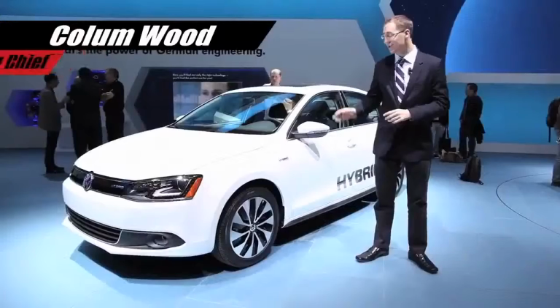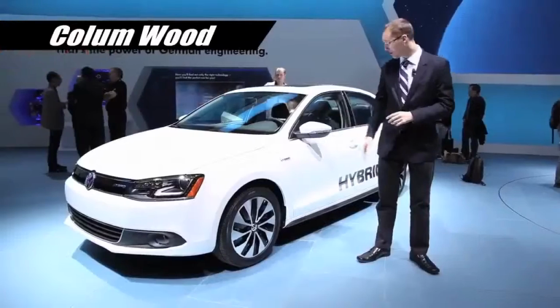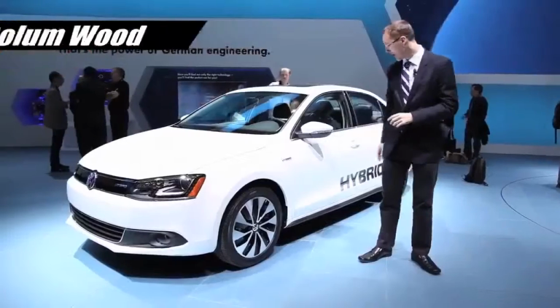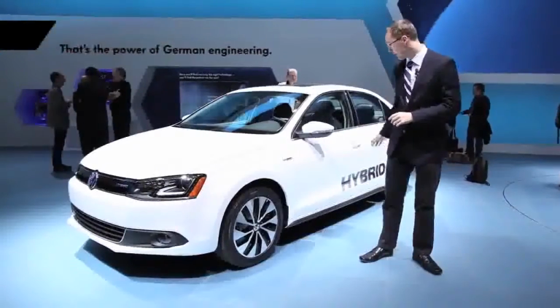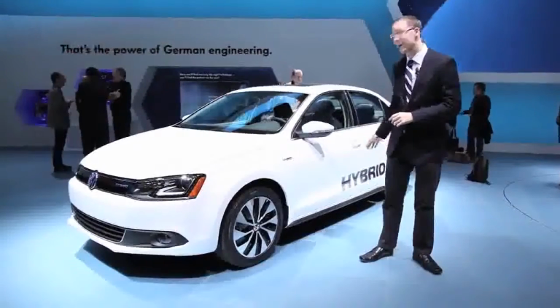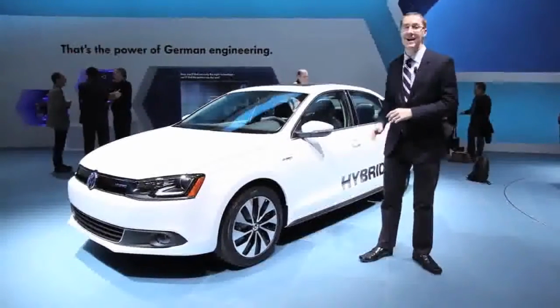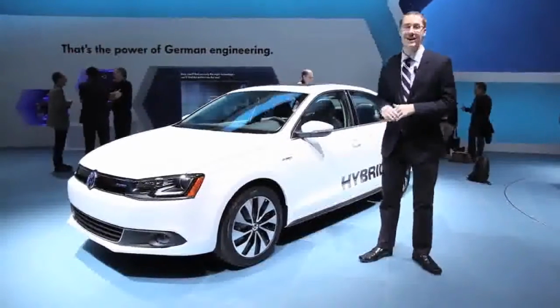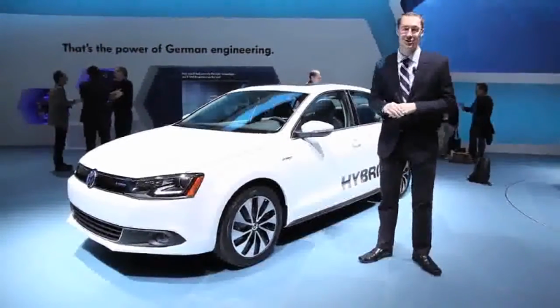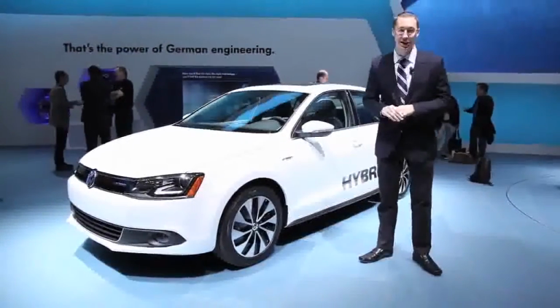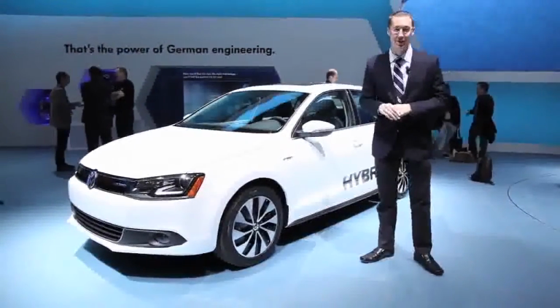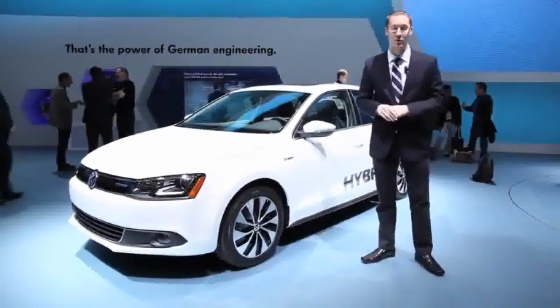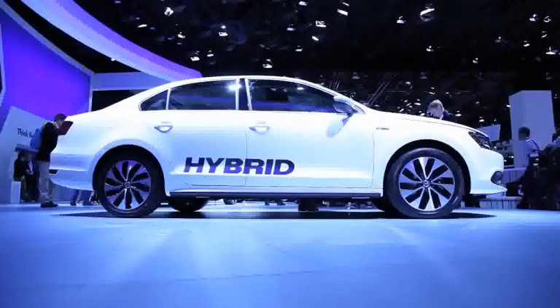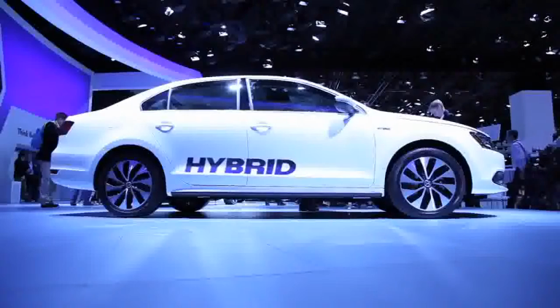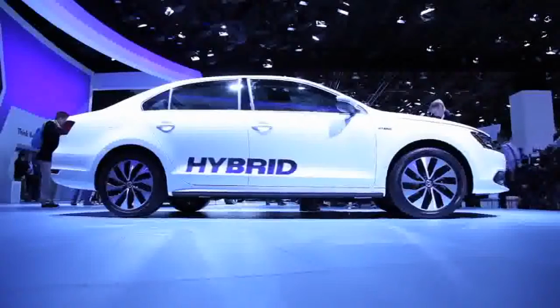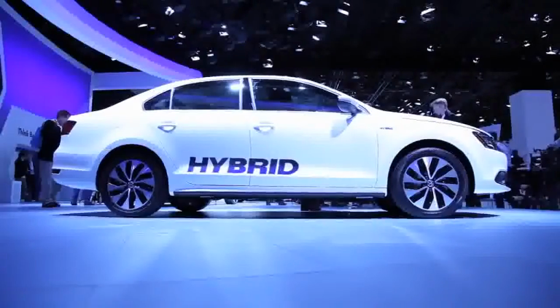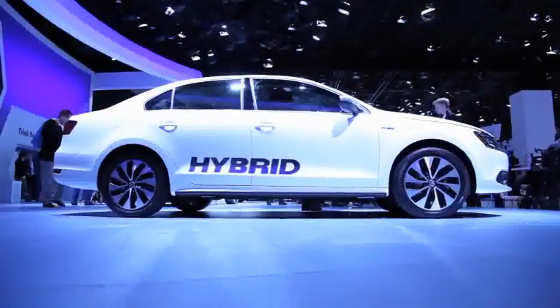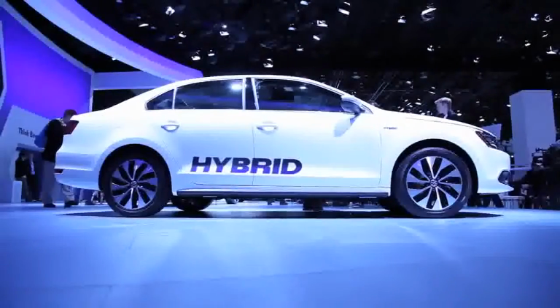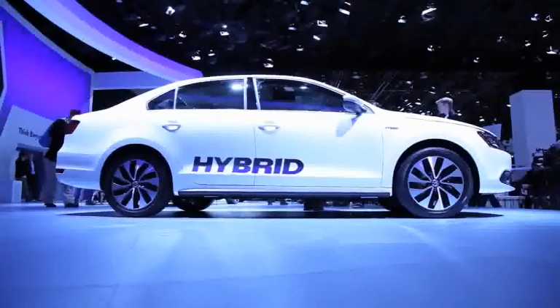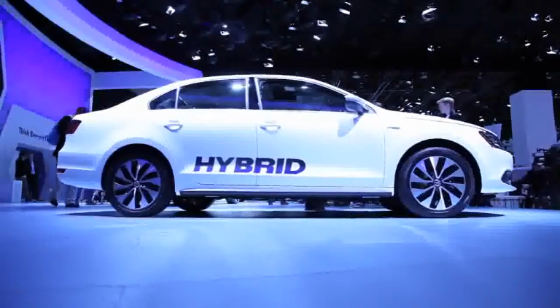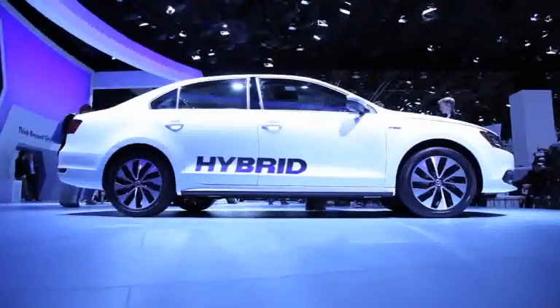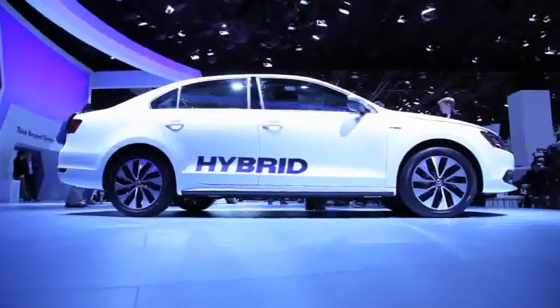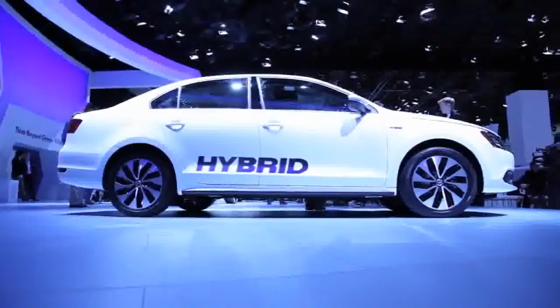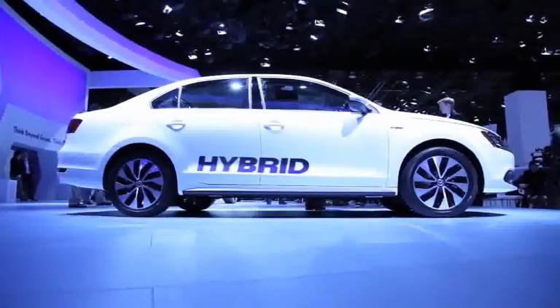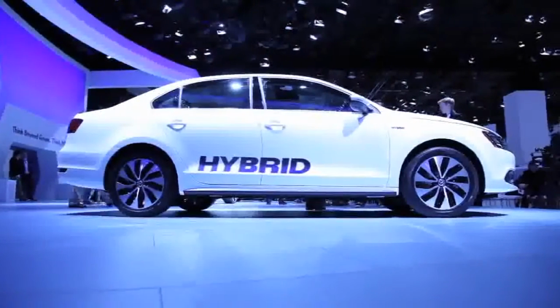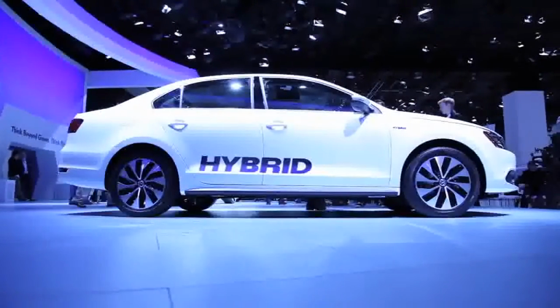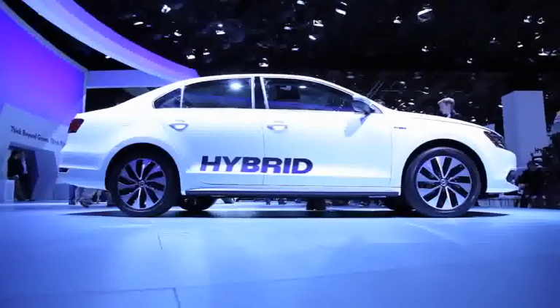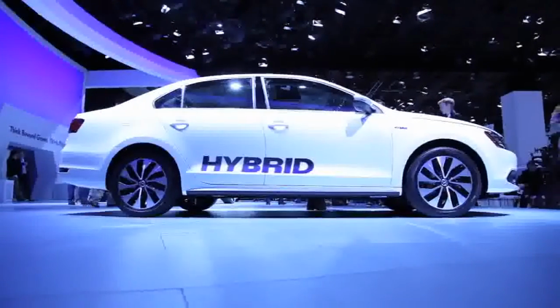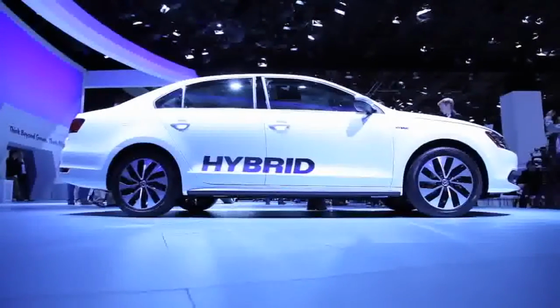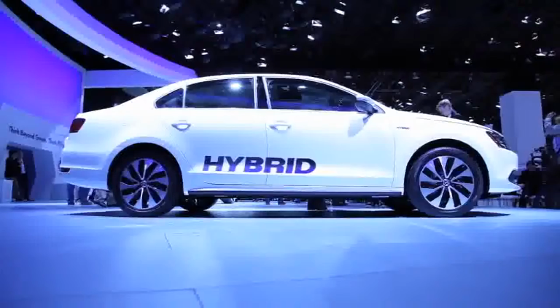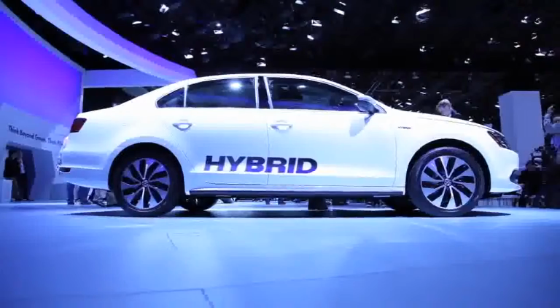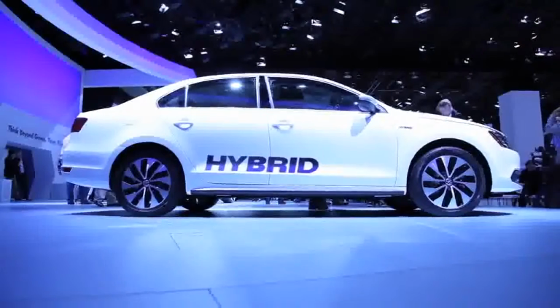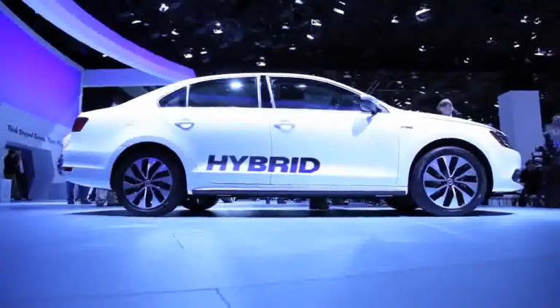This, understandably, is neither of those. This is the brand new 2013 Volkswagen Jetta Hybrid.